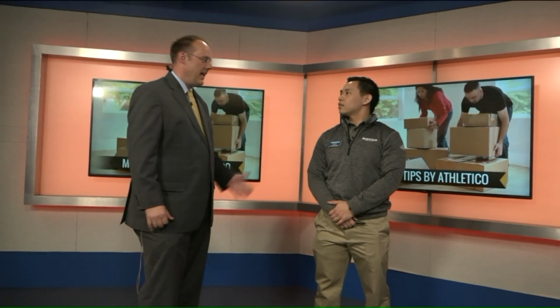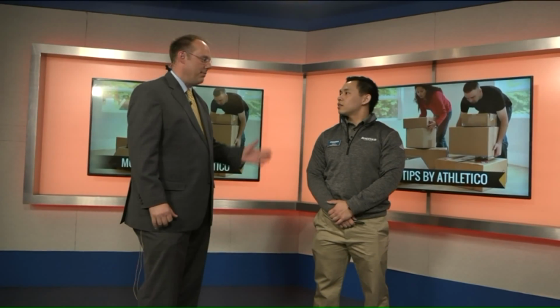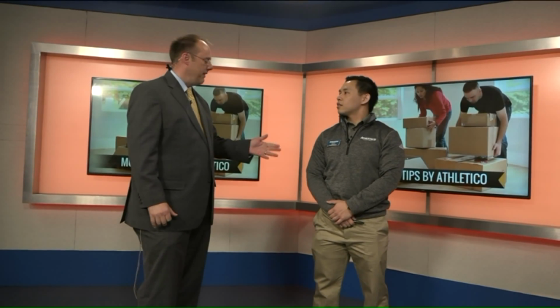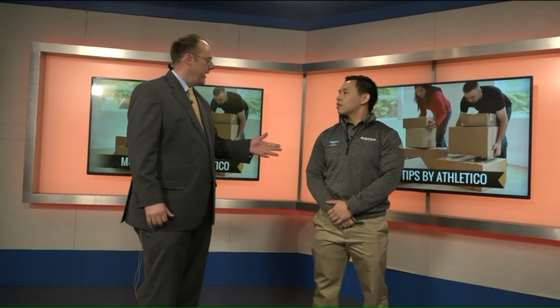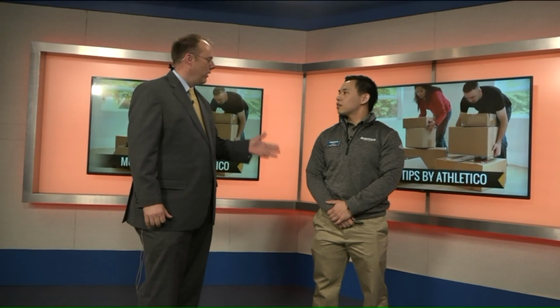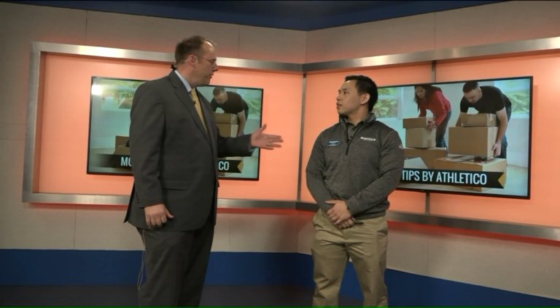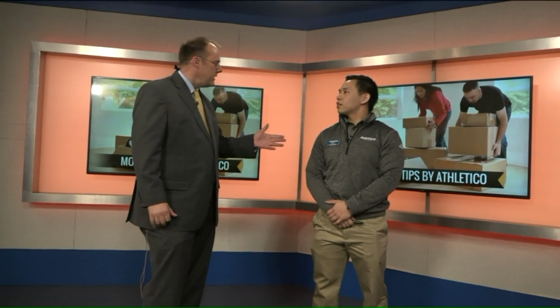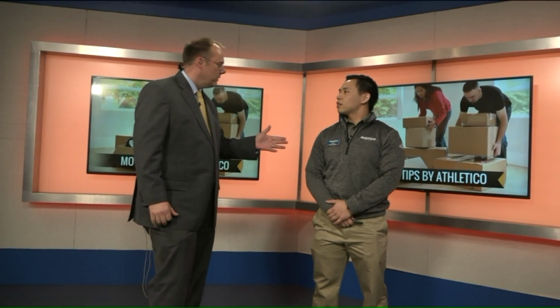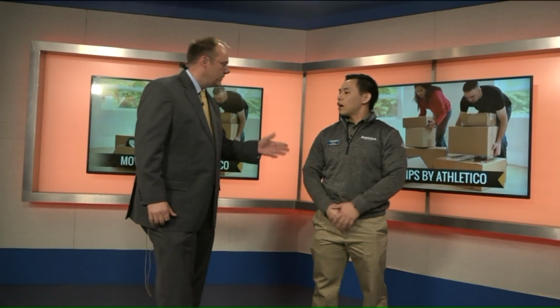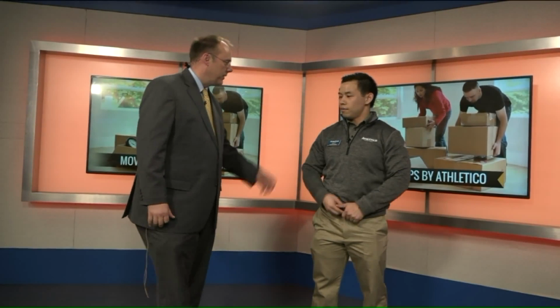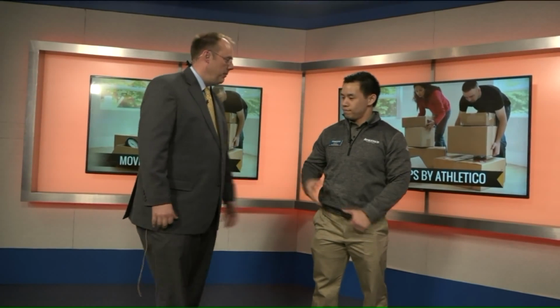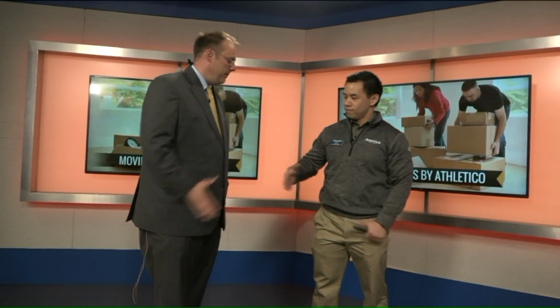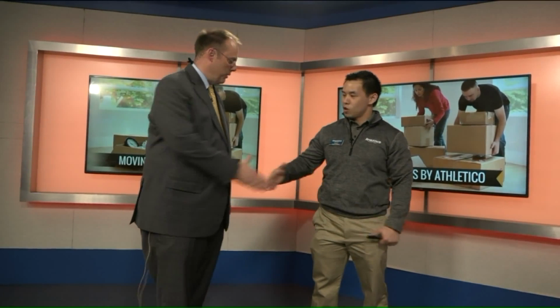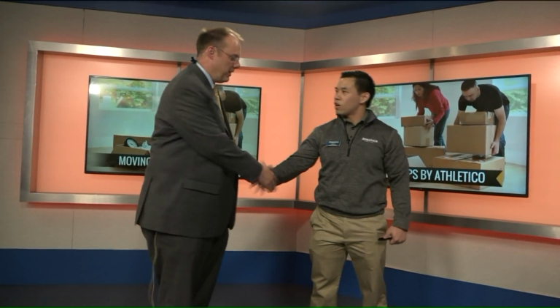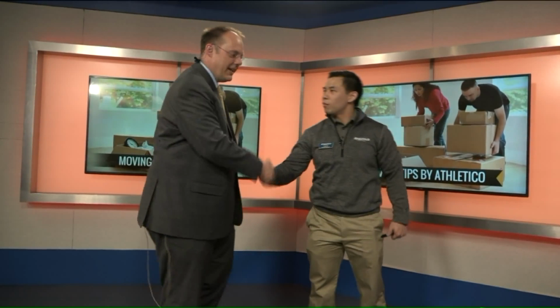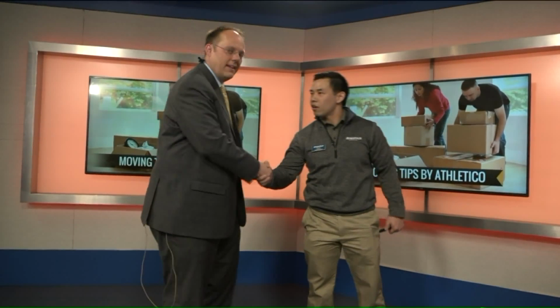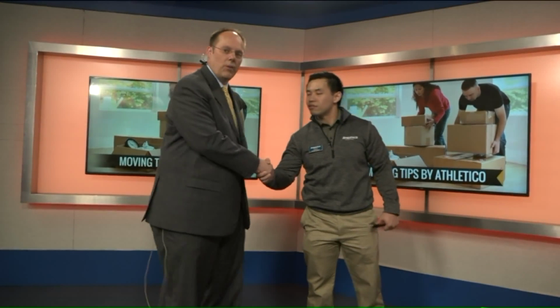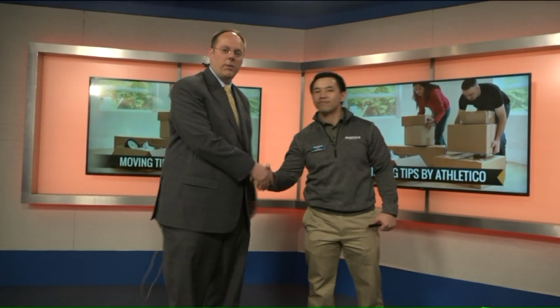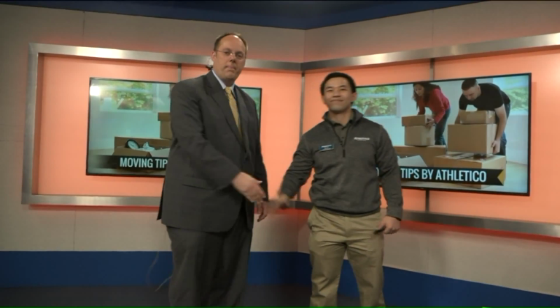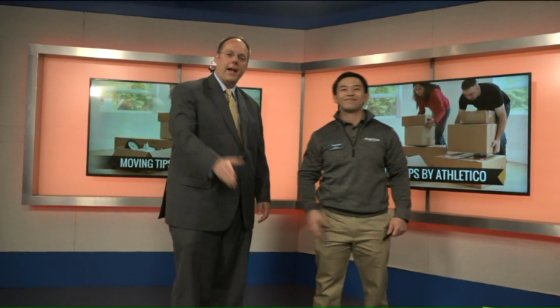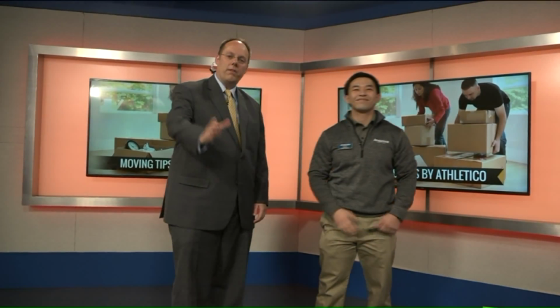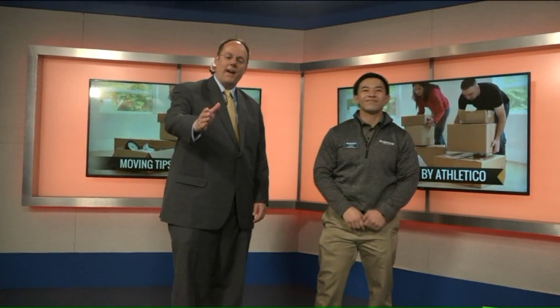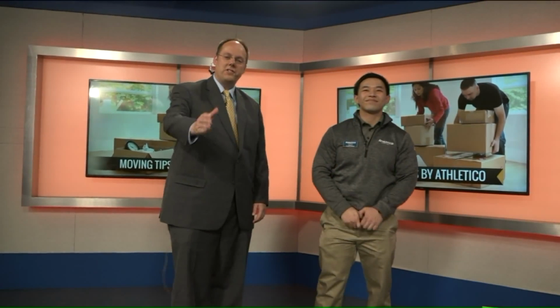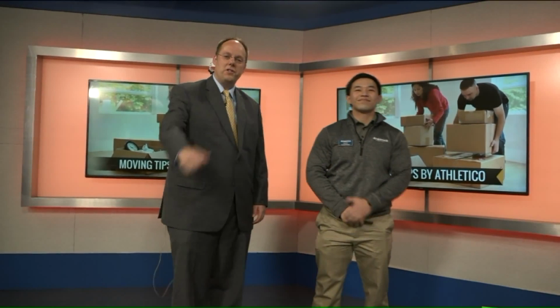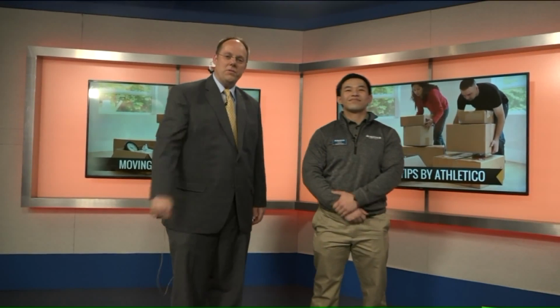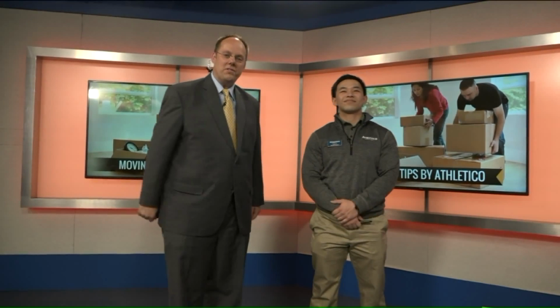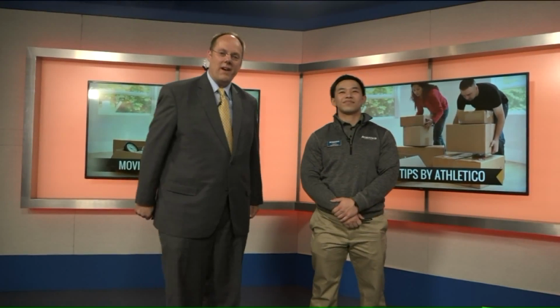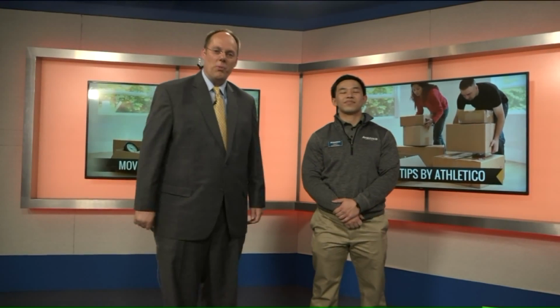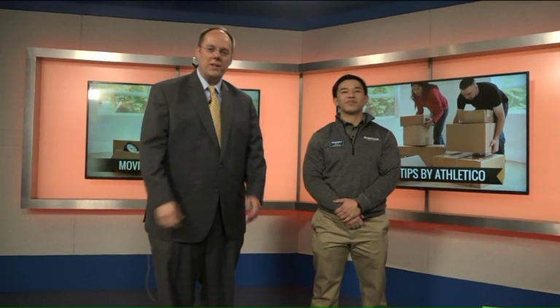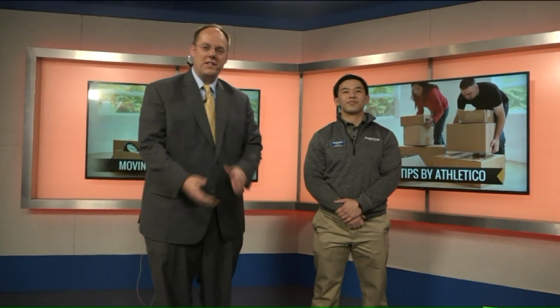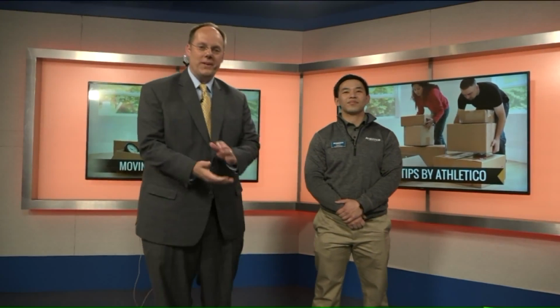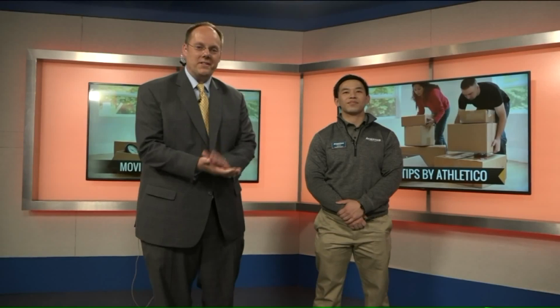Leon from Athletico, thank you for coming in, appreciate it. We'll be right back on Fox 2 News Saturday morning, stay with us.